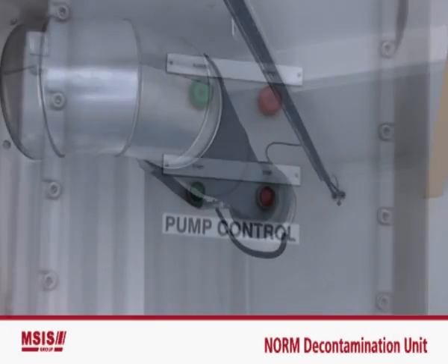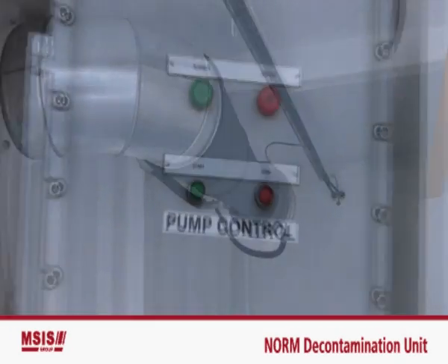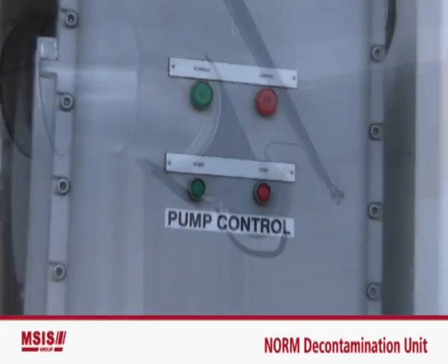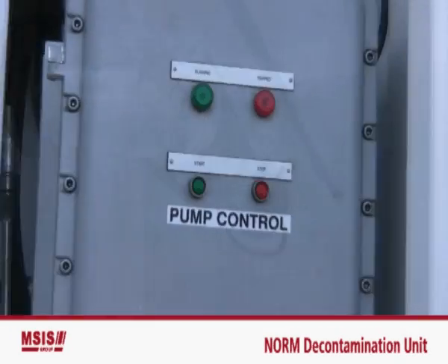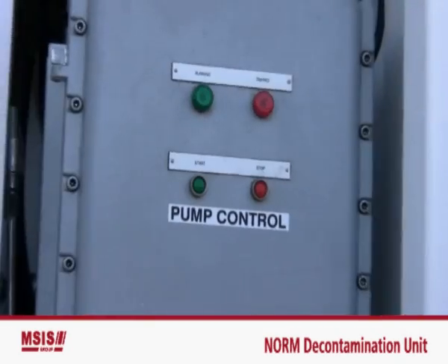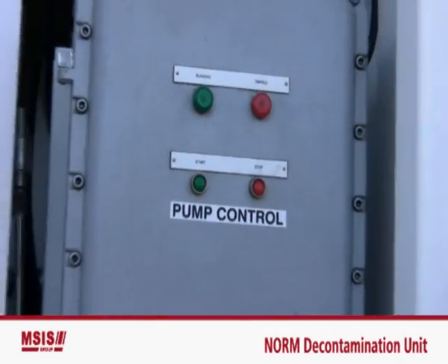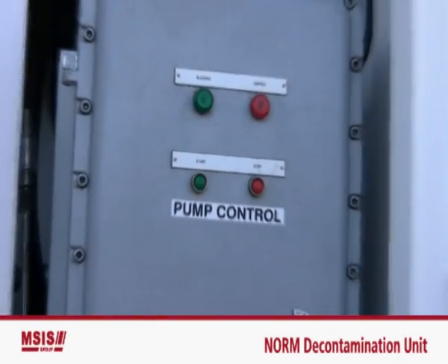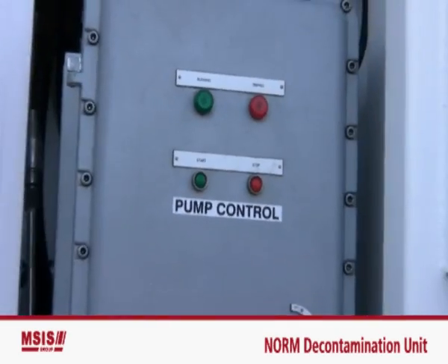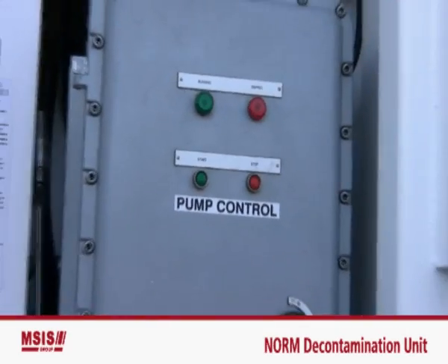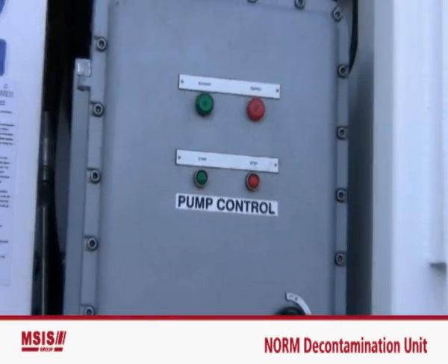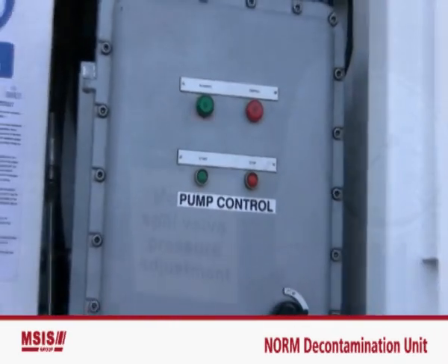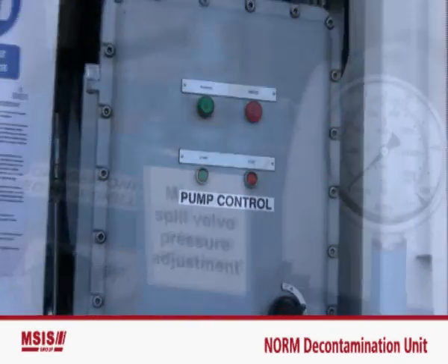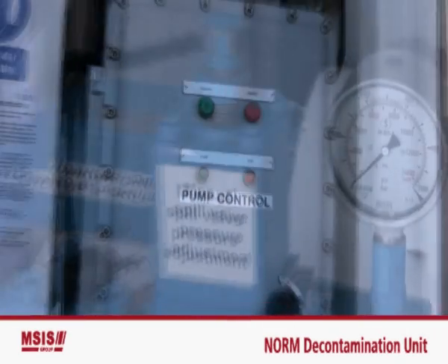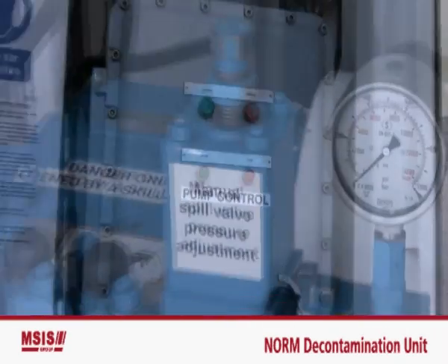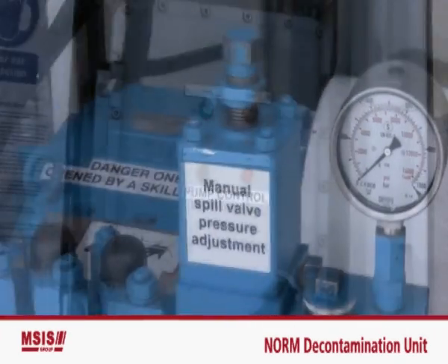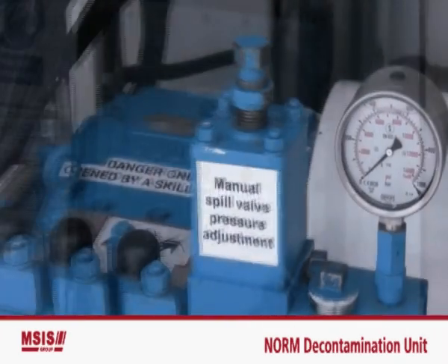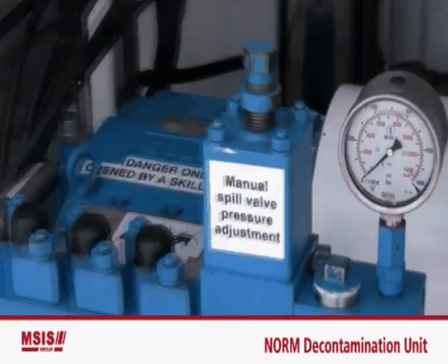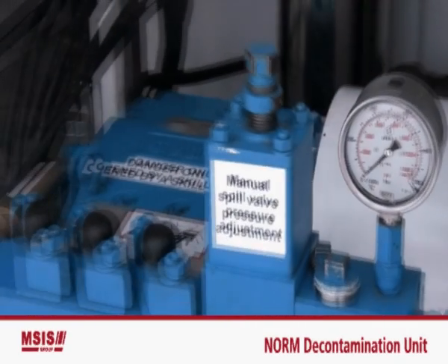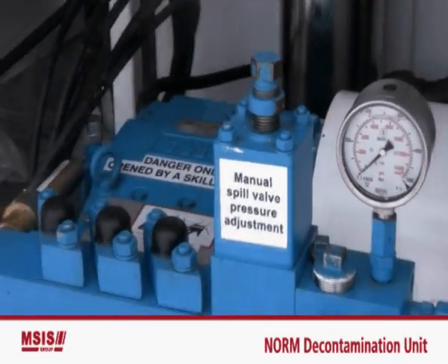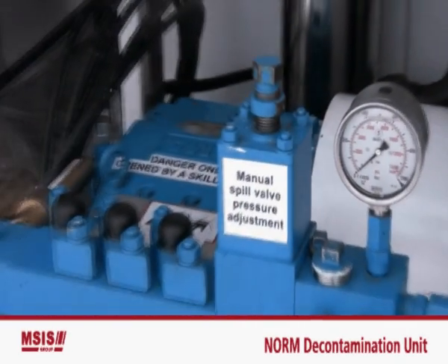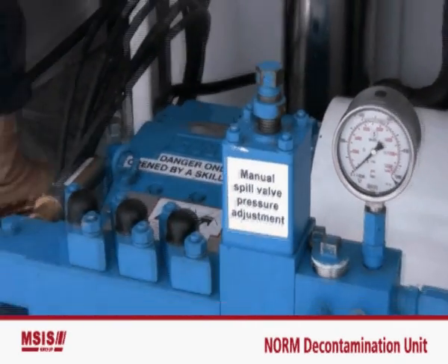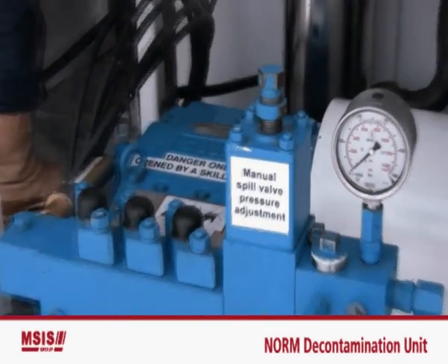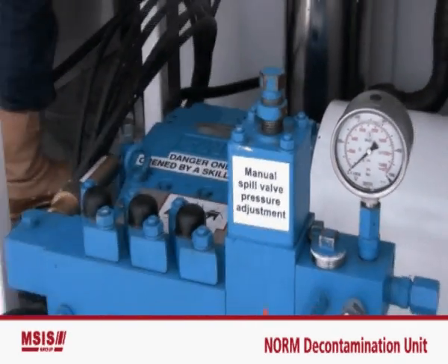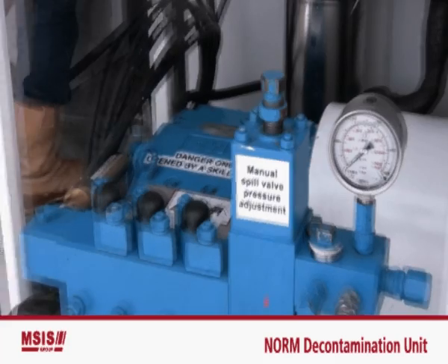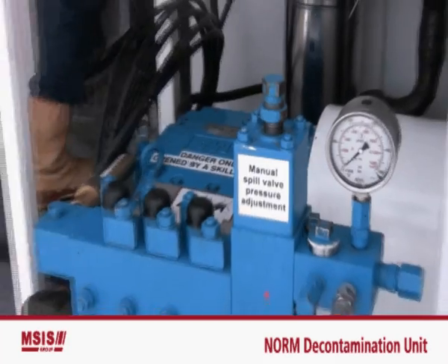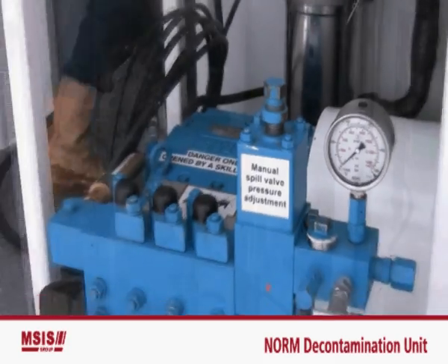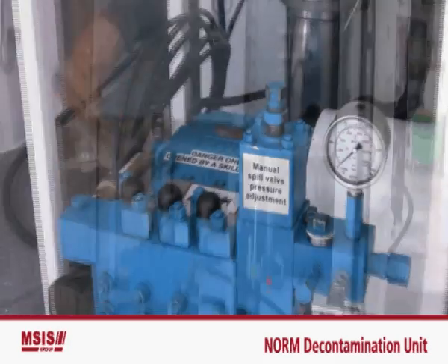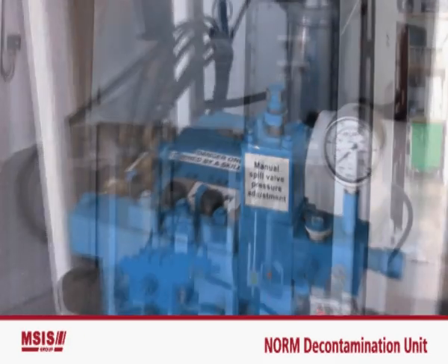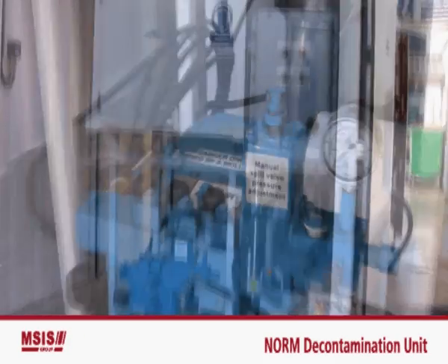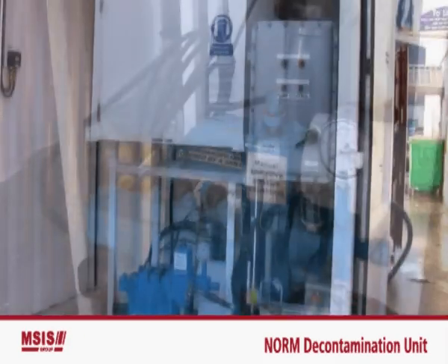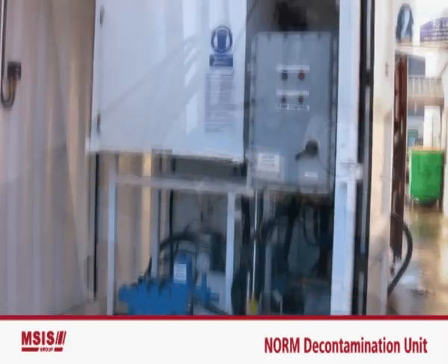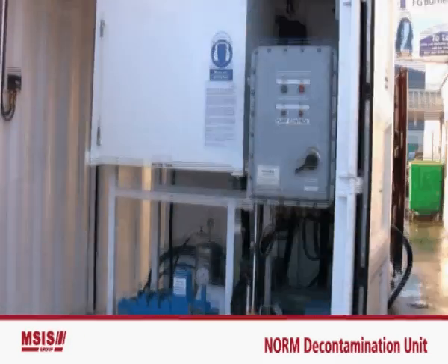This is where the water pressure is controlled. The pump can achieve pressure of up to 12,000 psi.